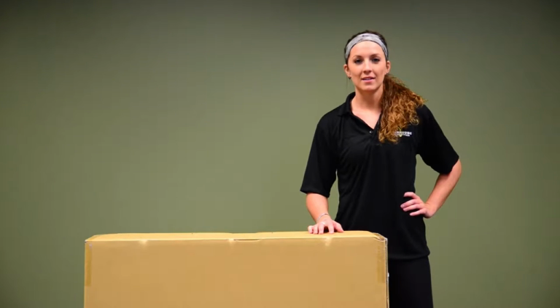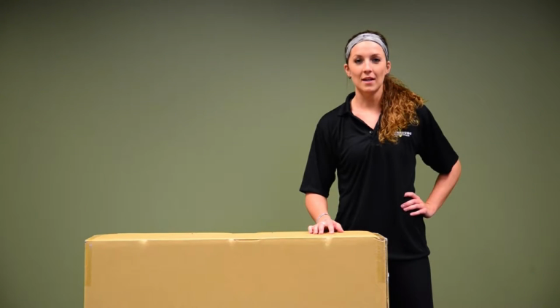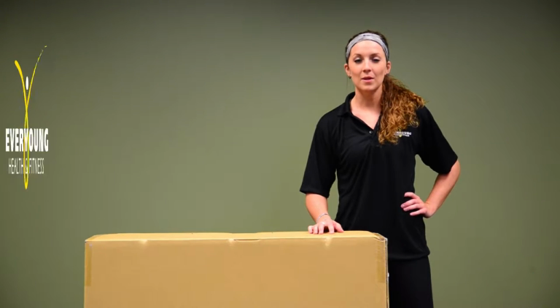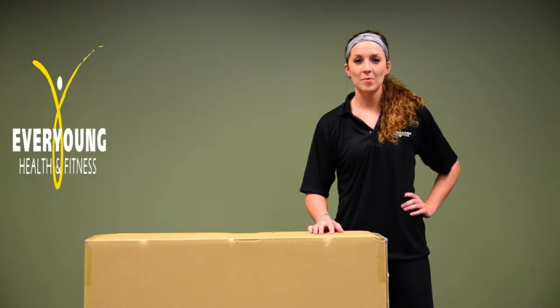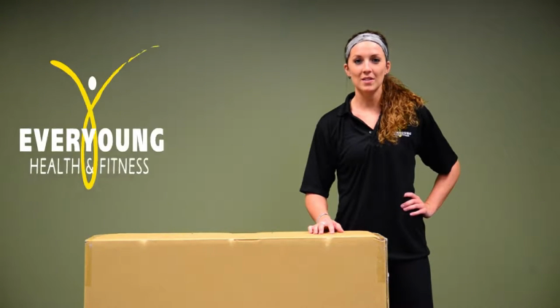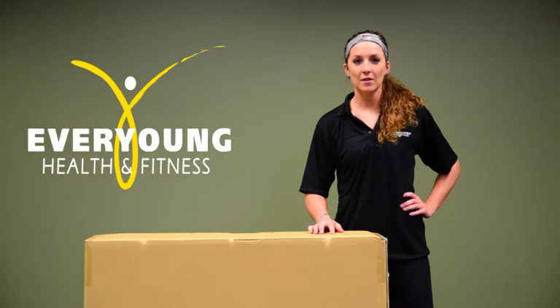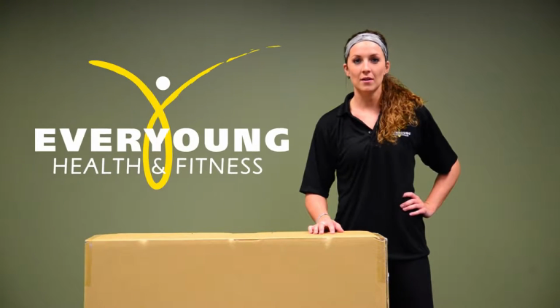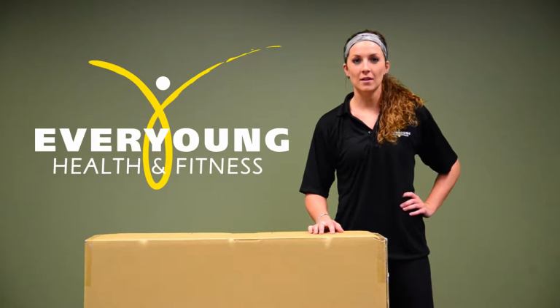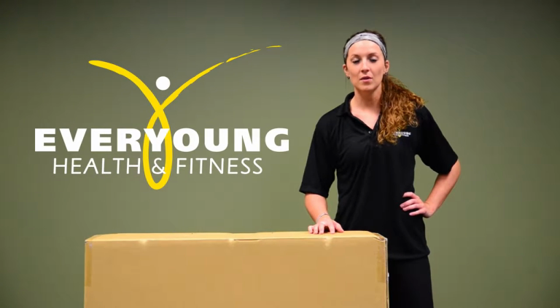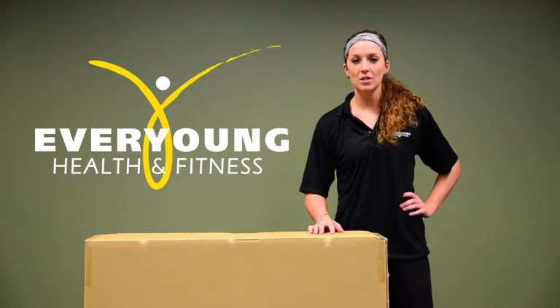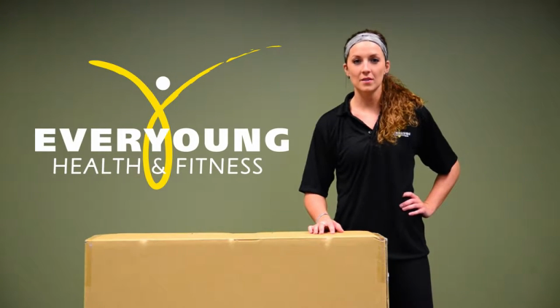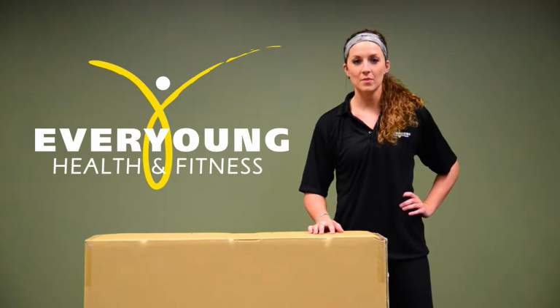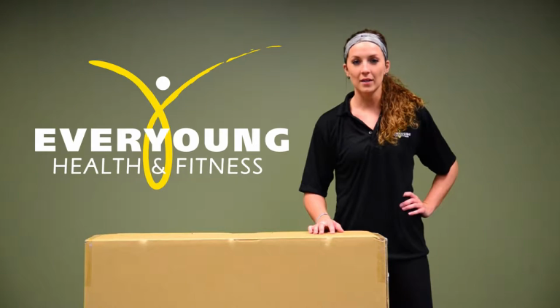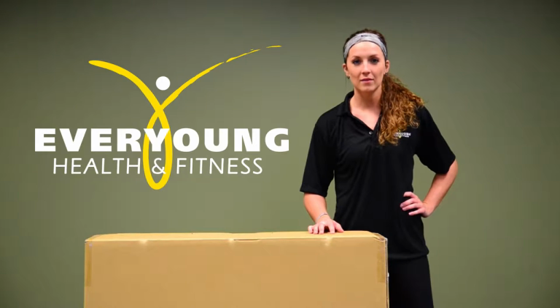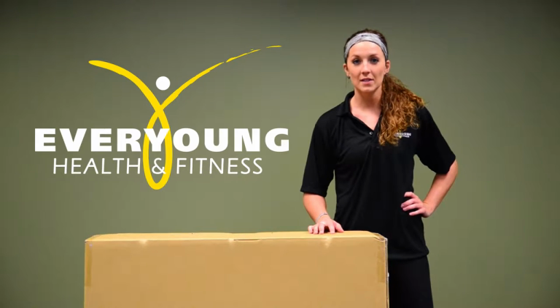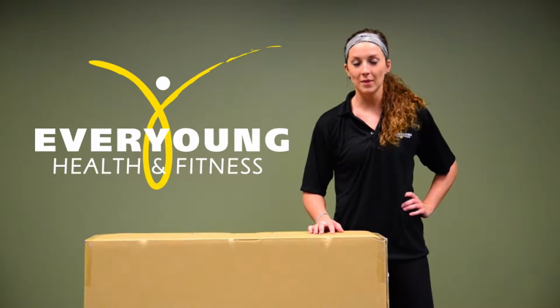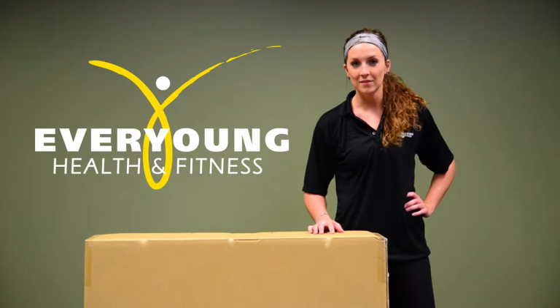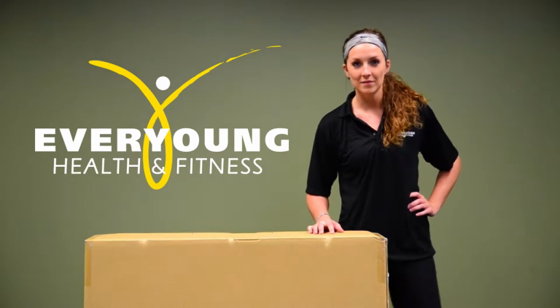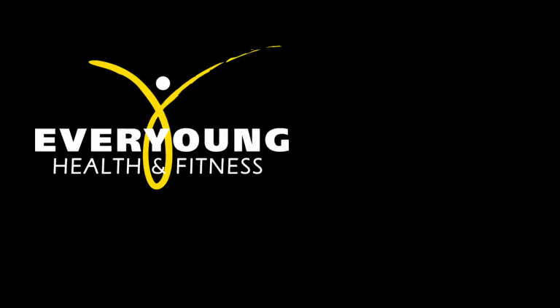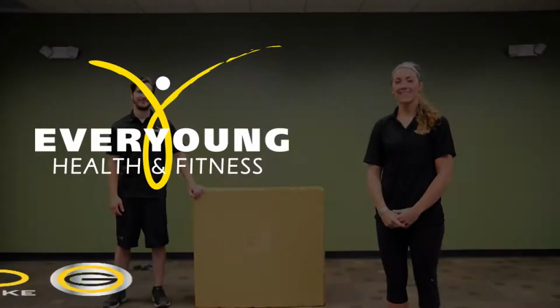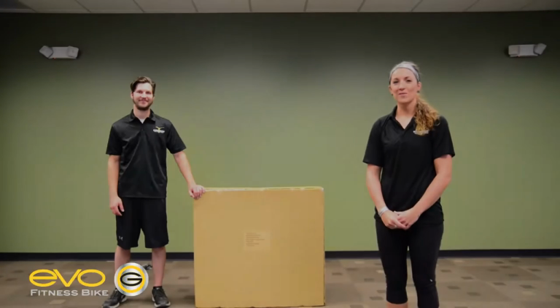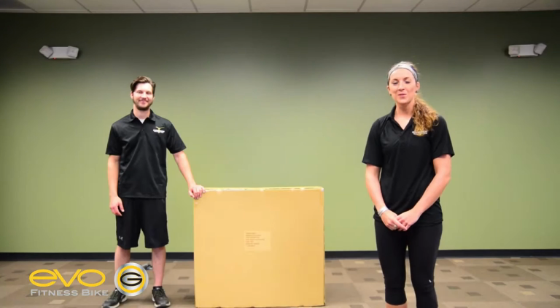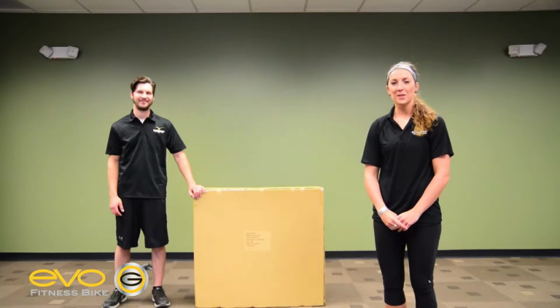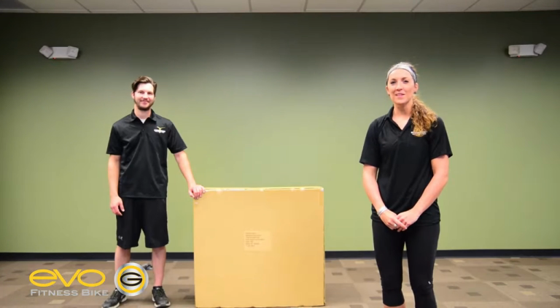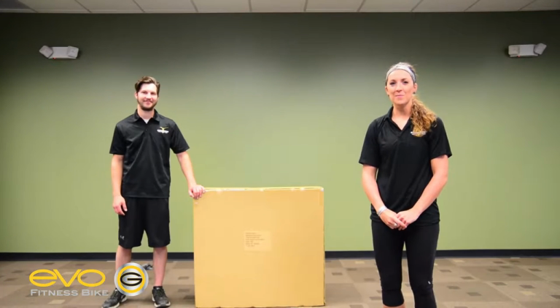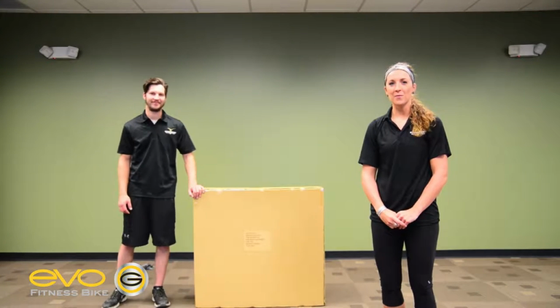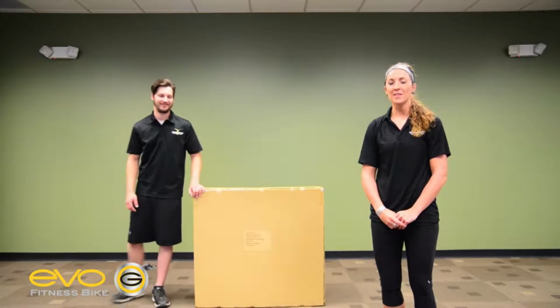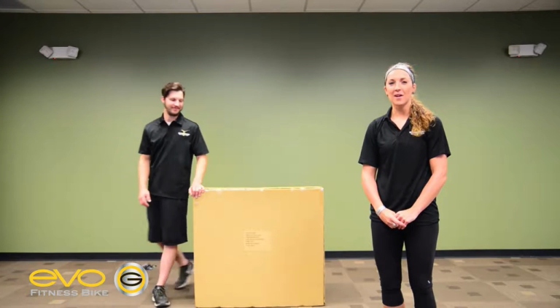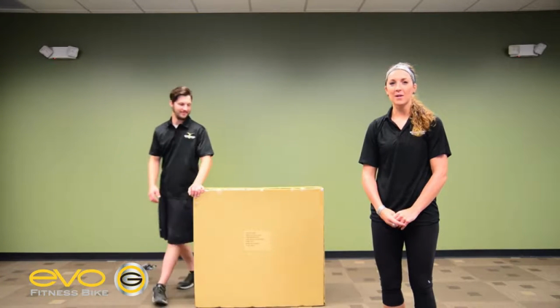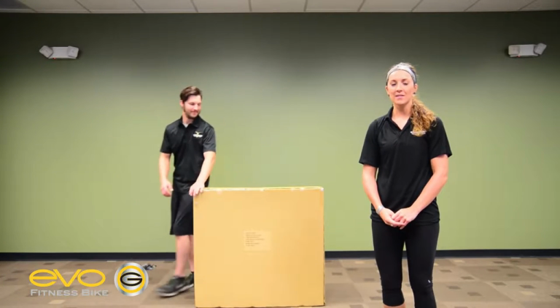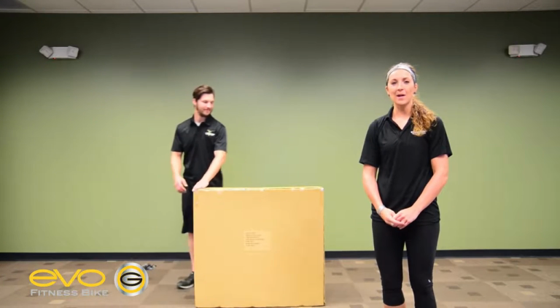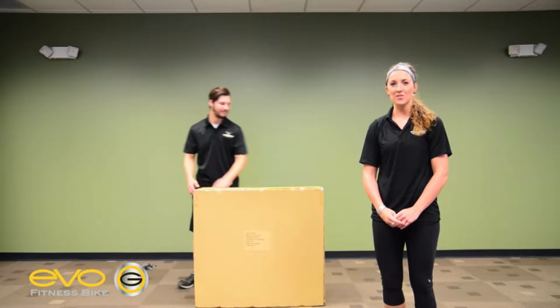Today we're going to be putting together the EVO G-Series bike. Let's begin. First, we're going to begin by removing the top box of the packaging.